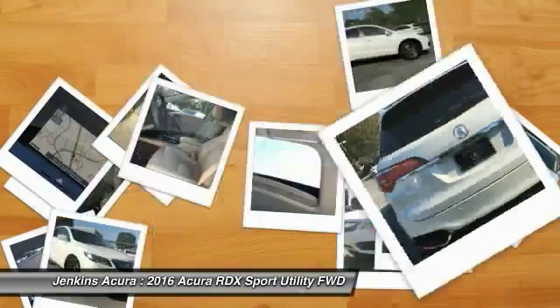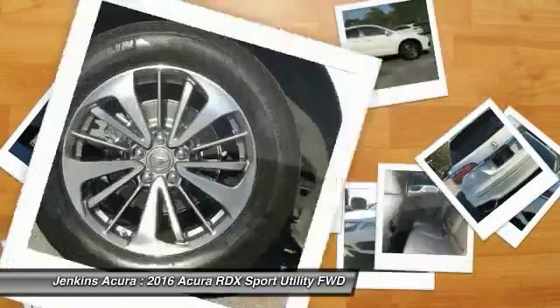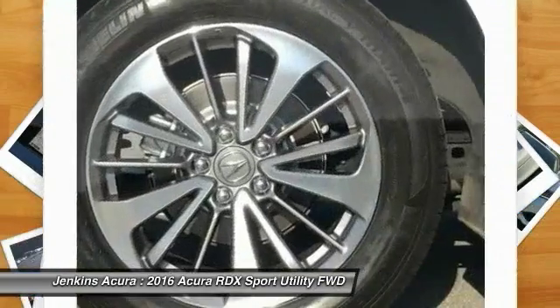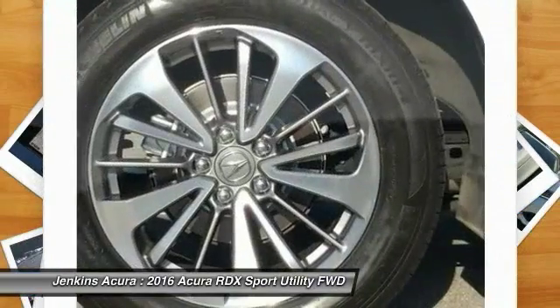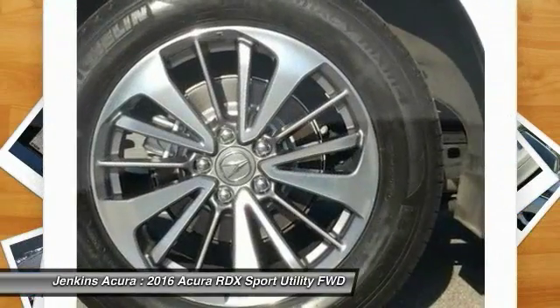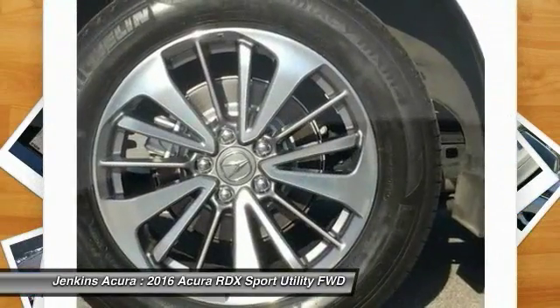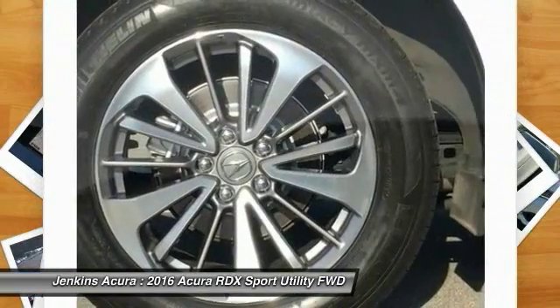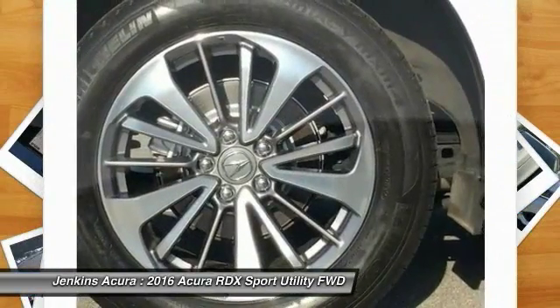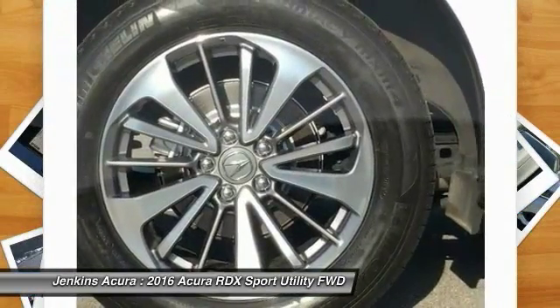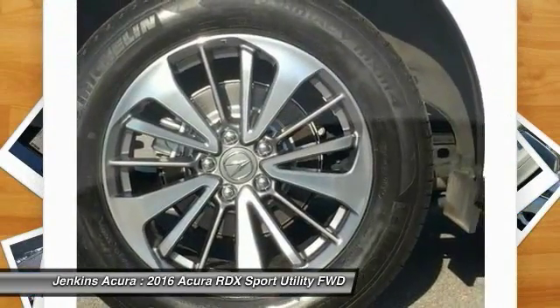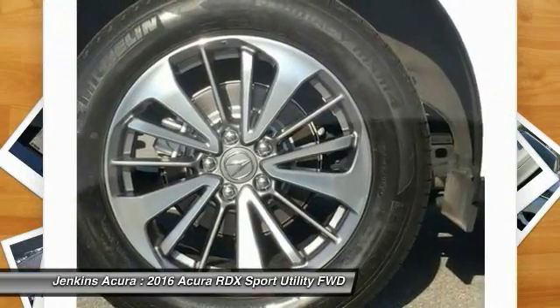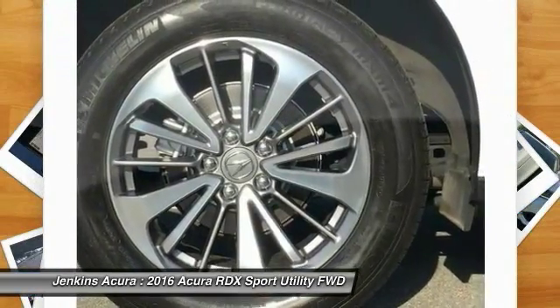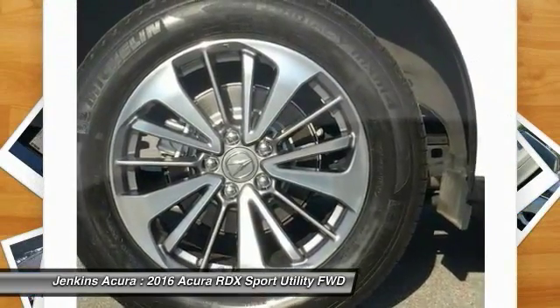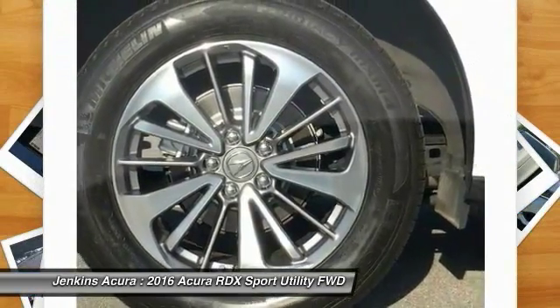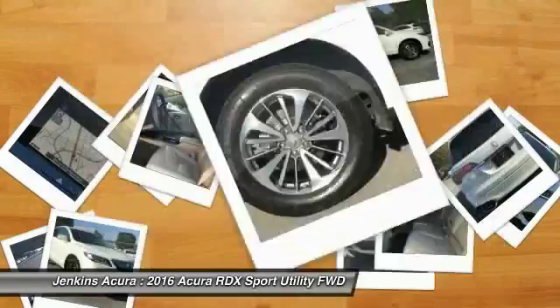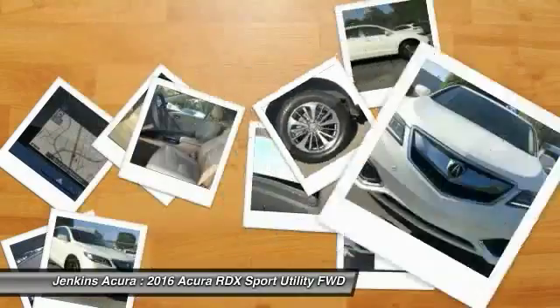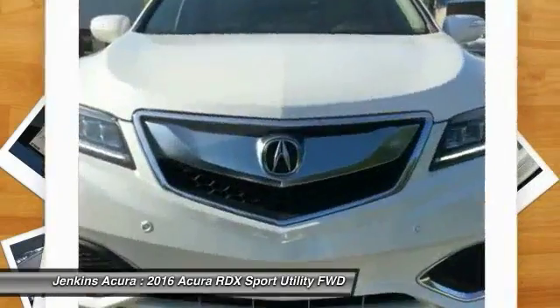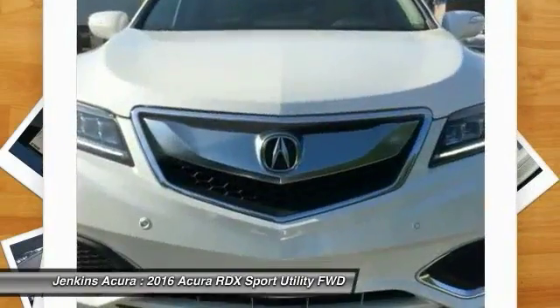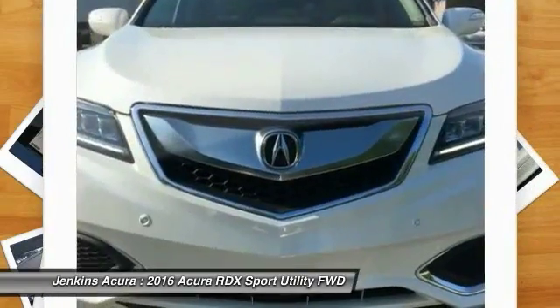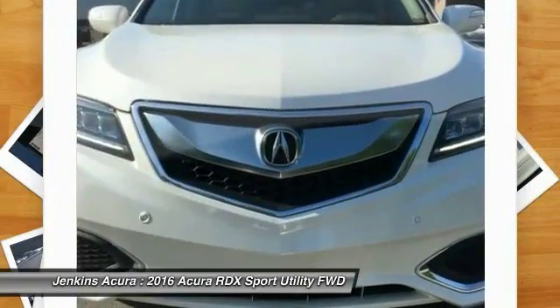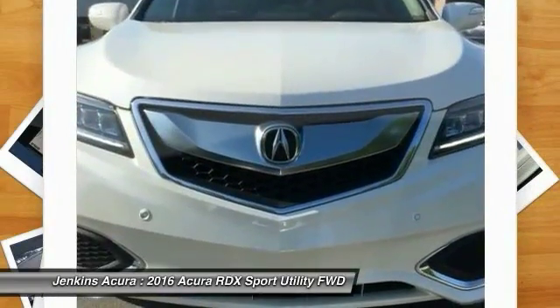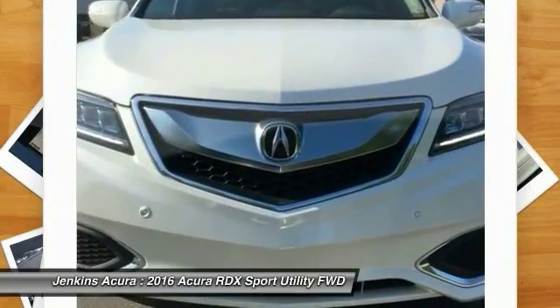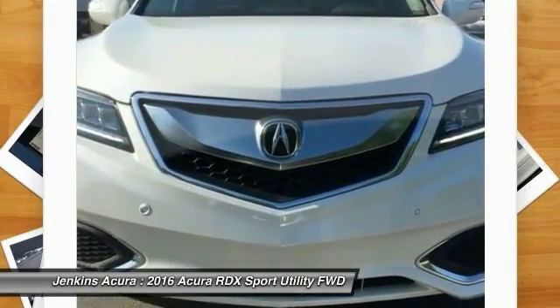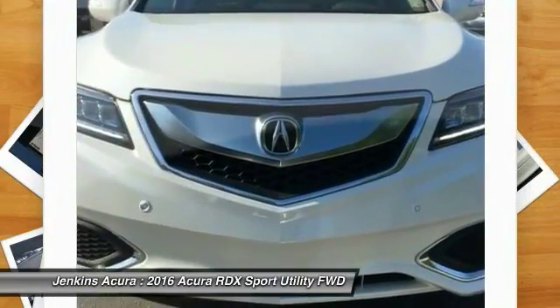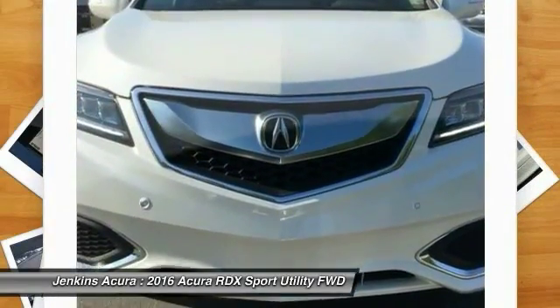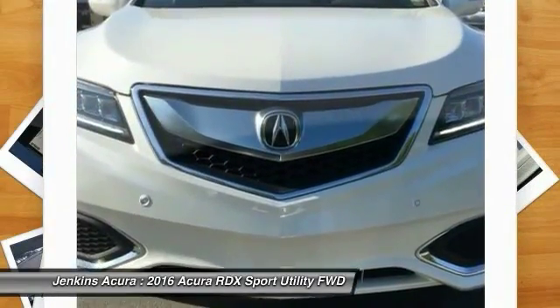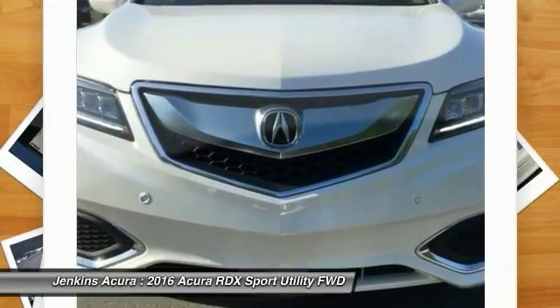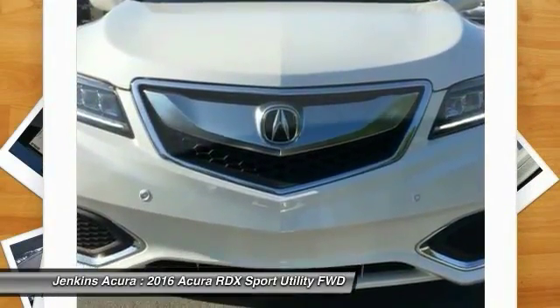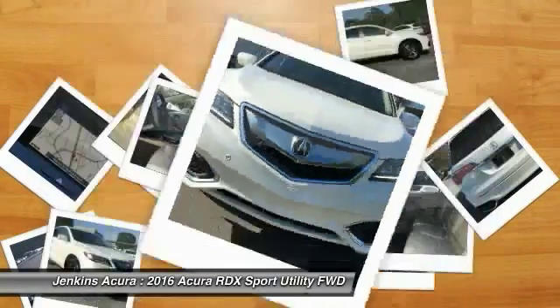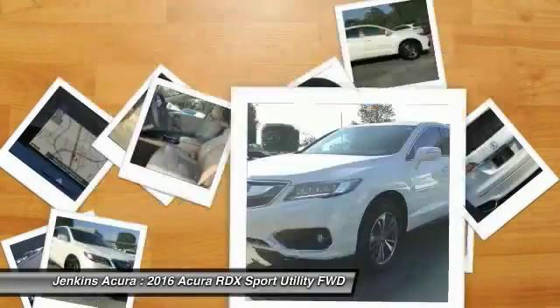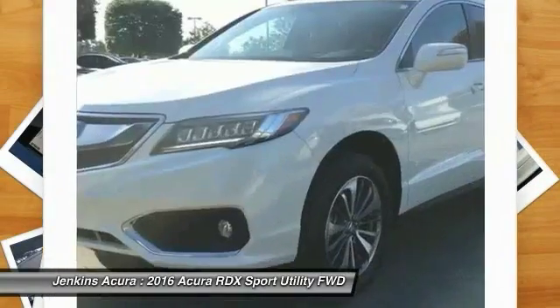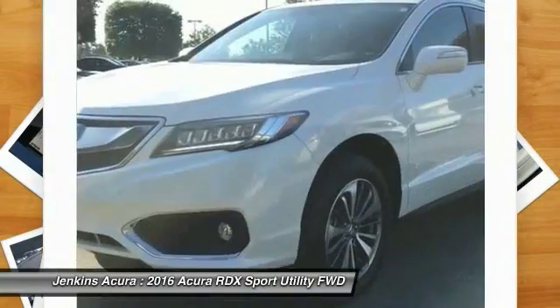Anti-lock braking system. If you like it online, you'll love it in your driveway. Take it for a spin today.